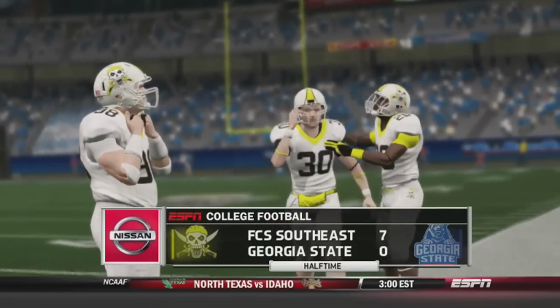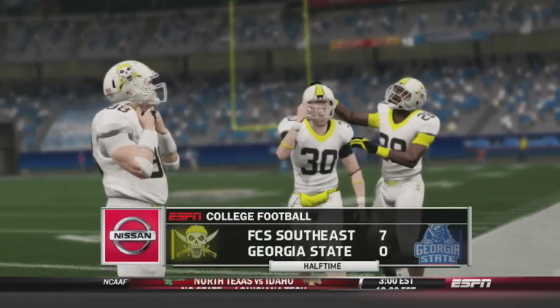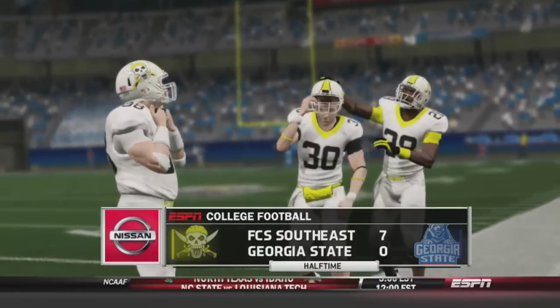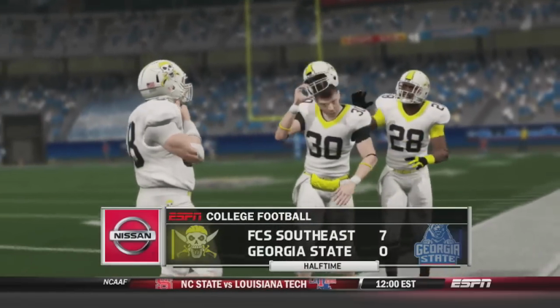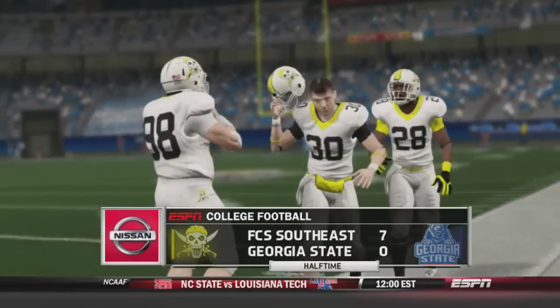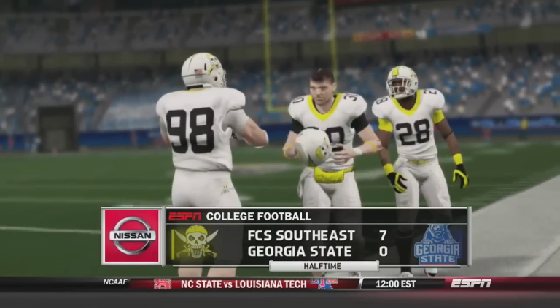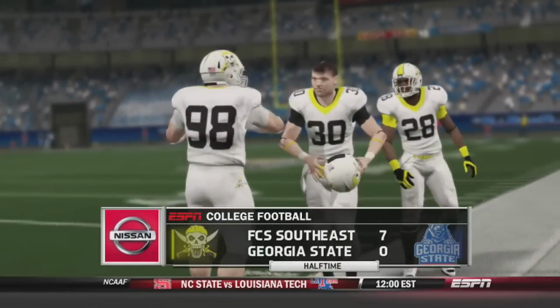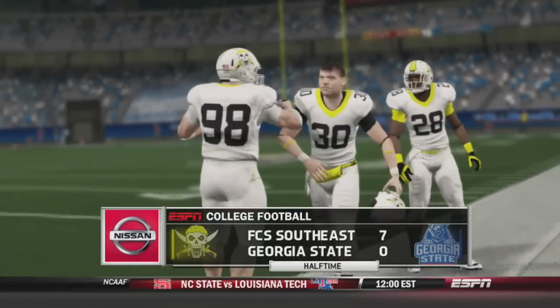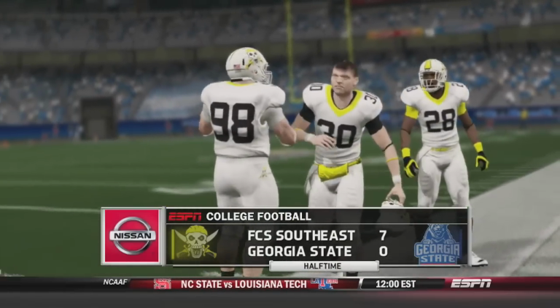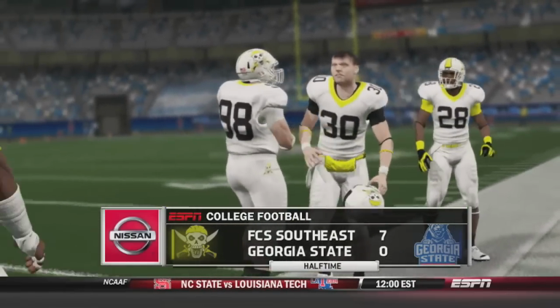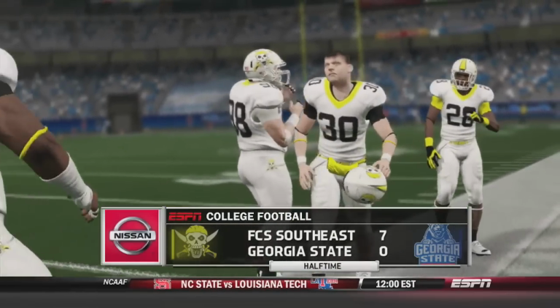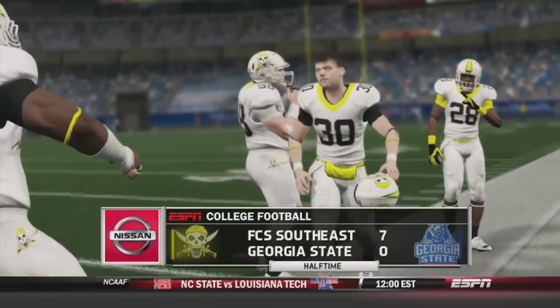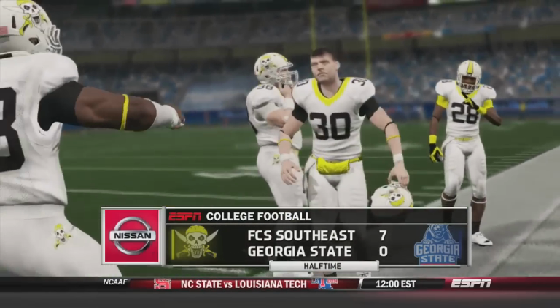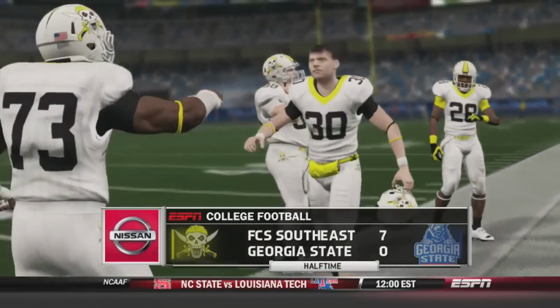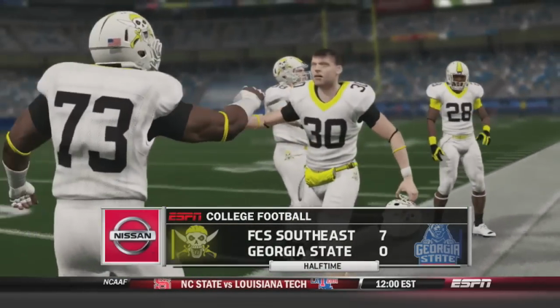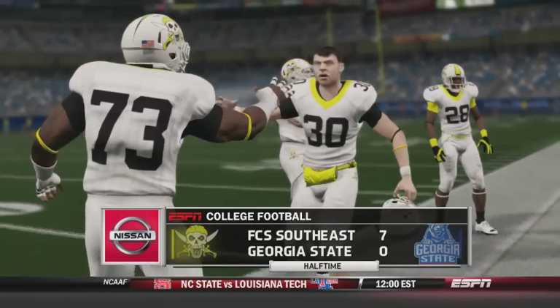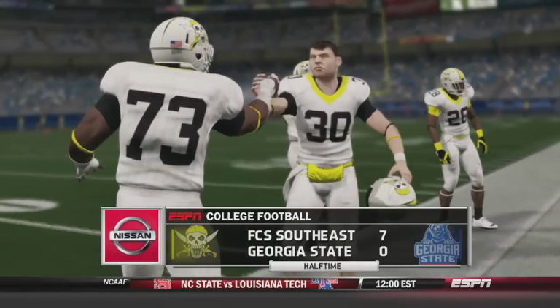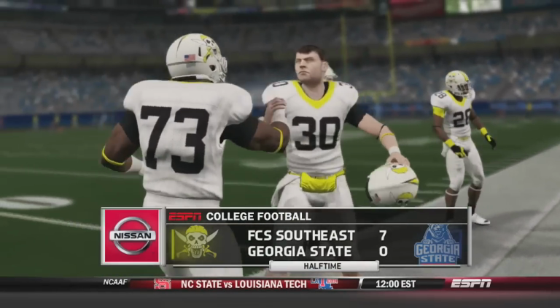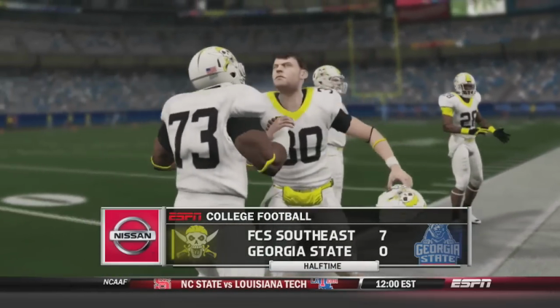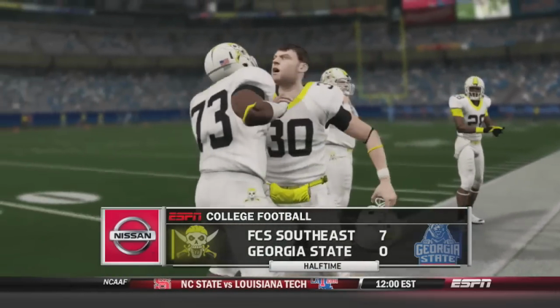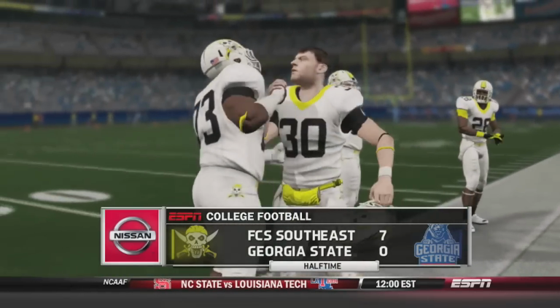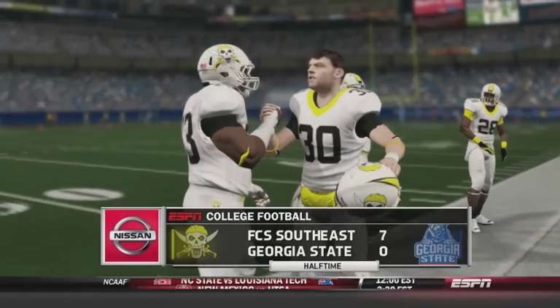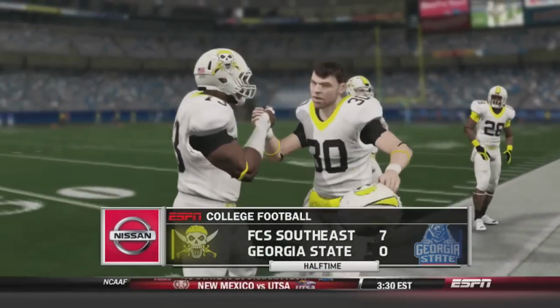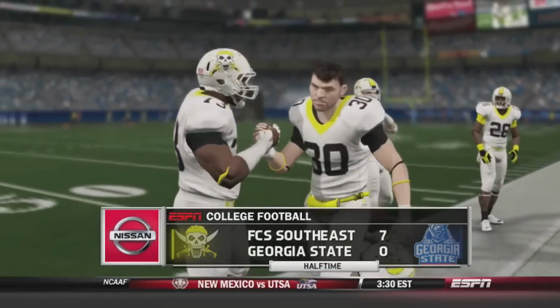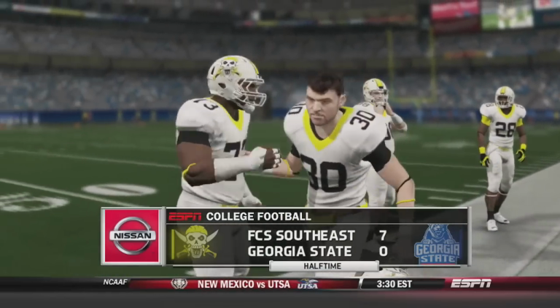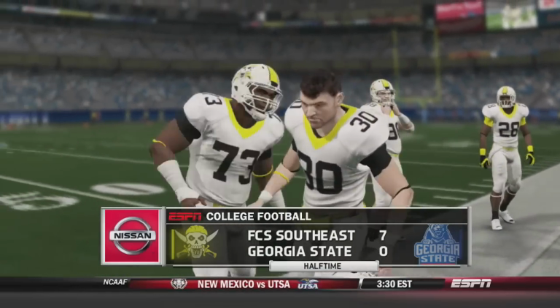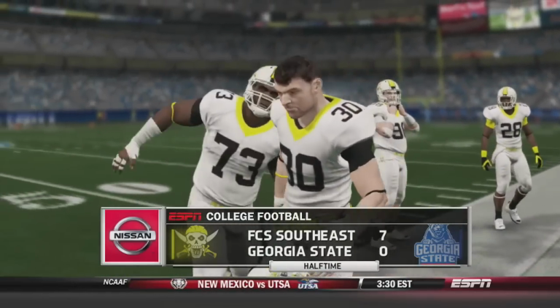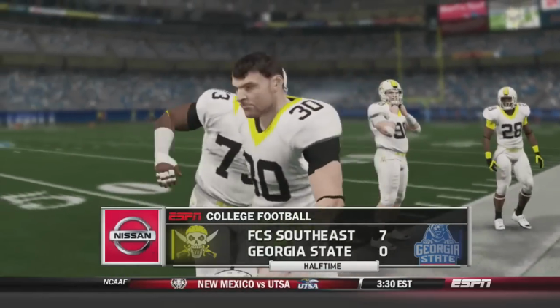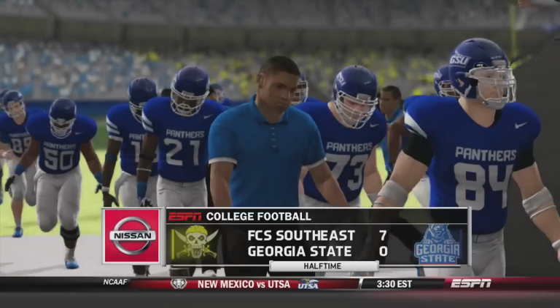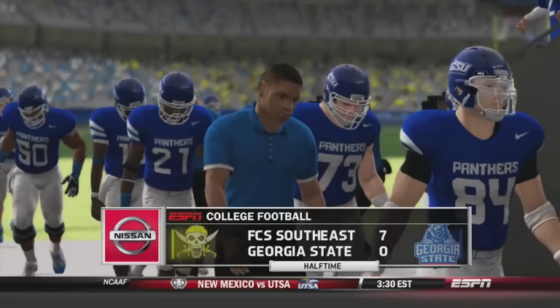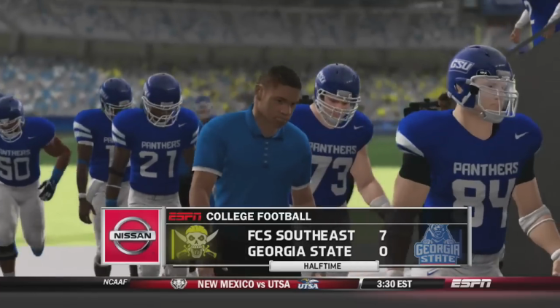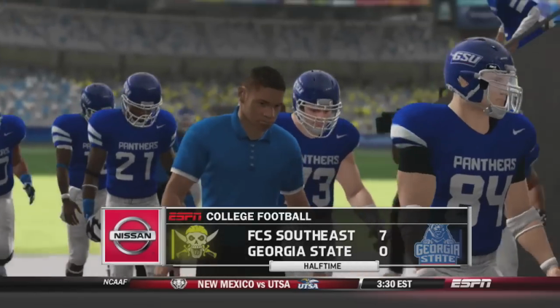The FCS Southeast Pirates lead 7-0 over the Georgia State Panthers at halftime.